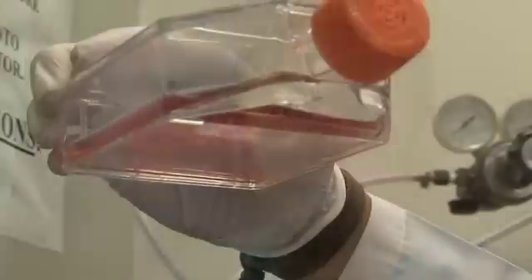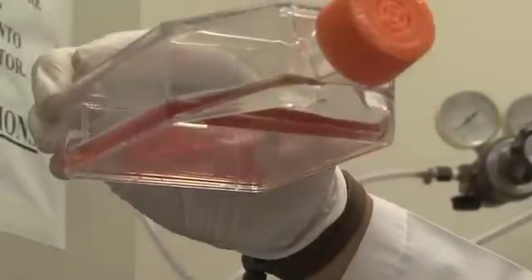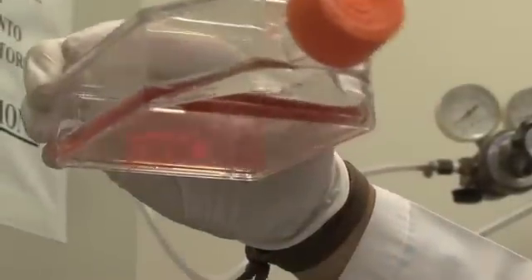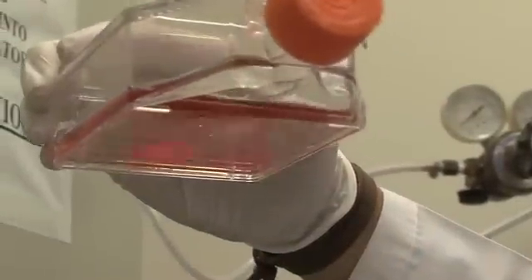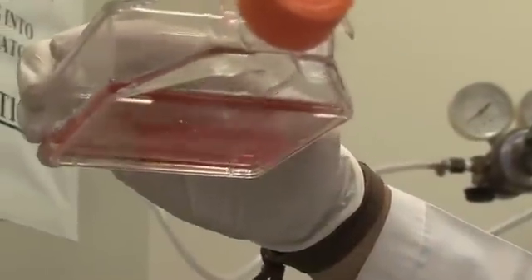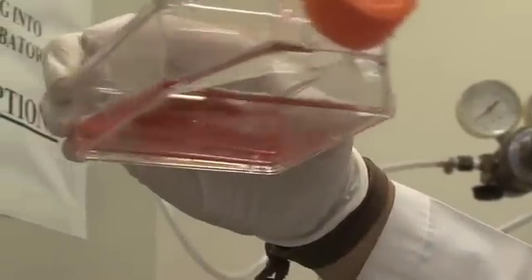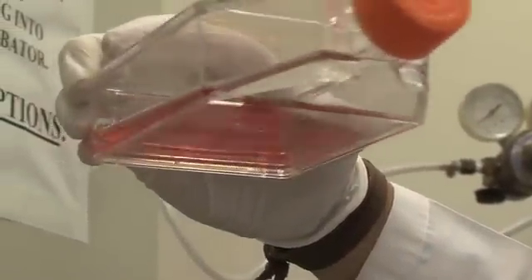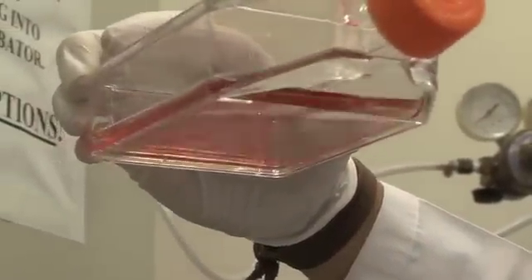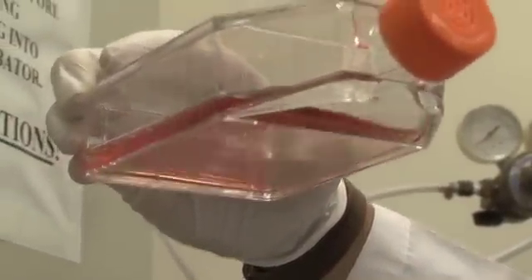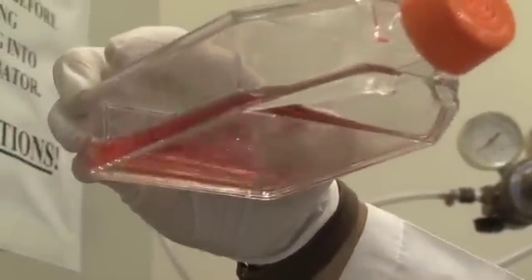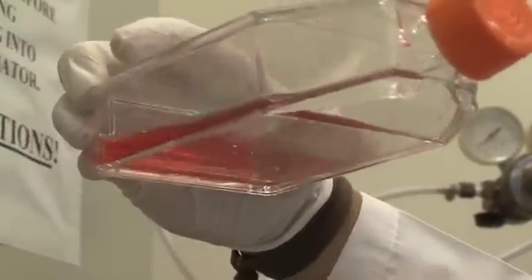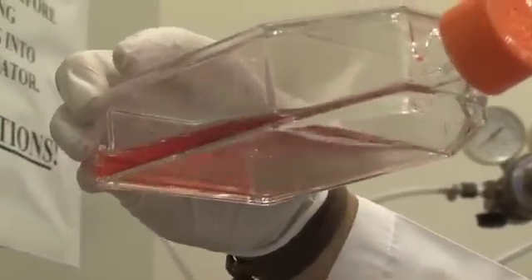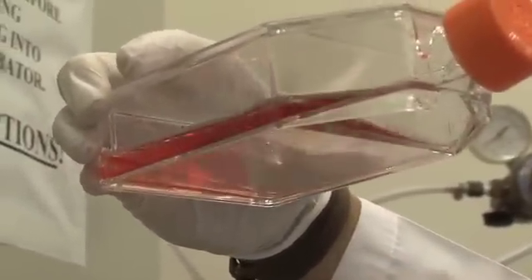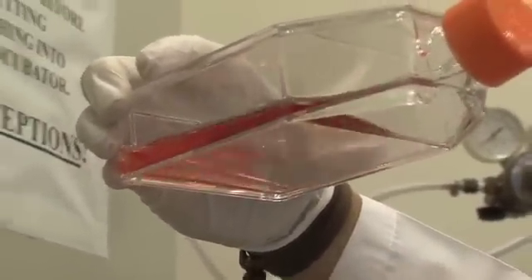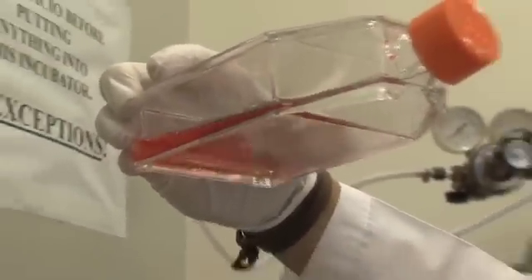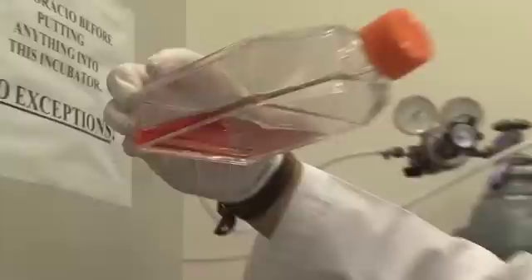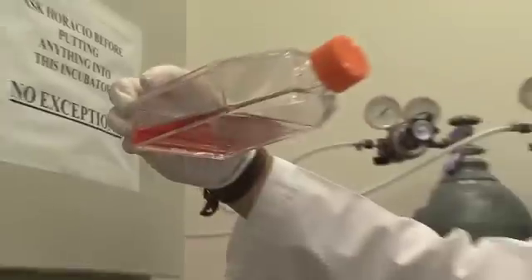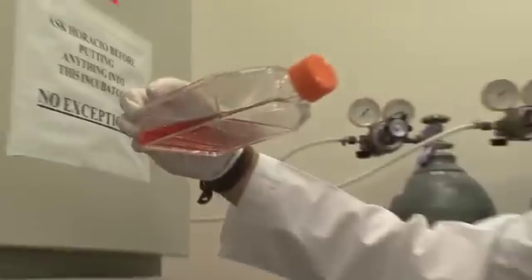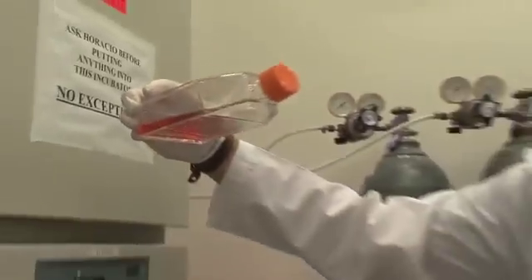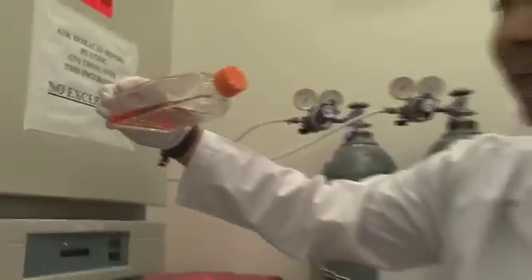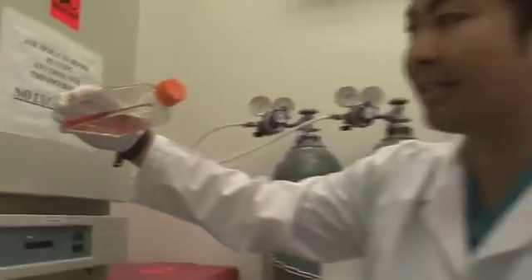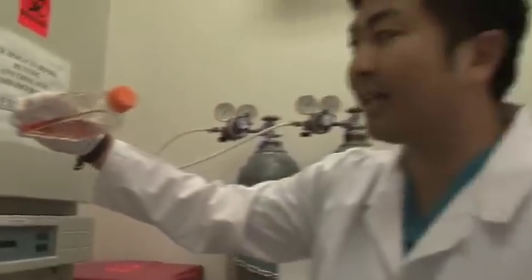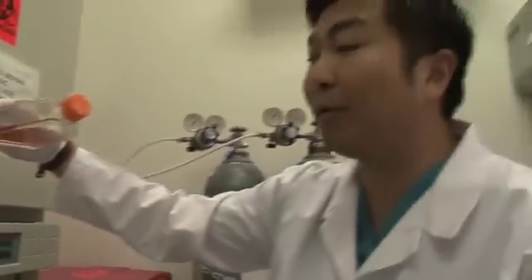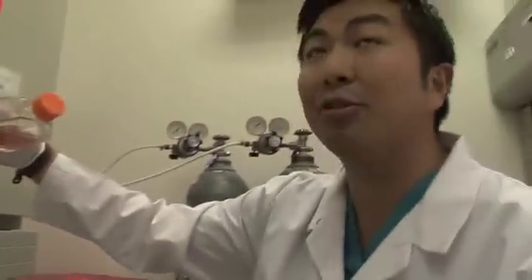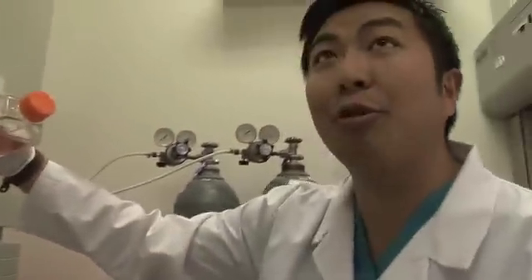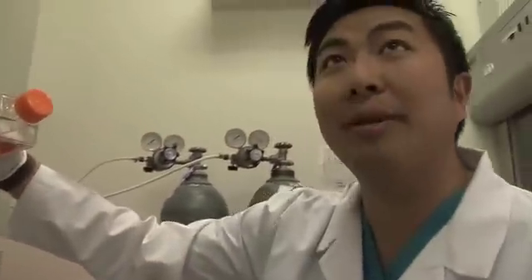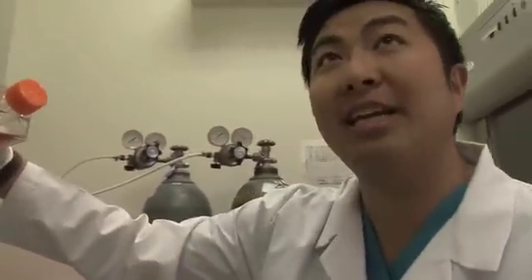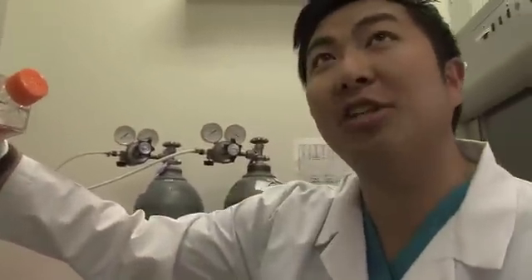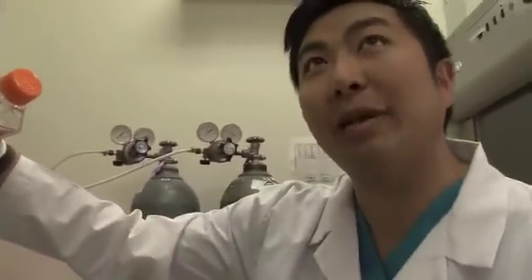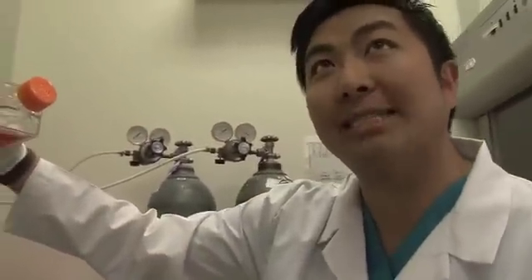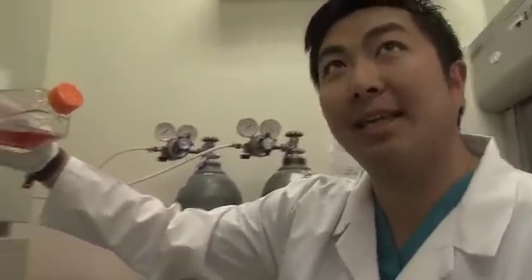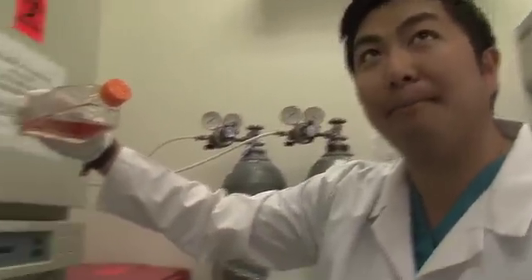These are the brain cancer cells growing inside the medium, inside this flask. We need to grow them in here so that we can study them.